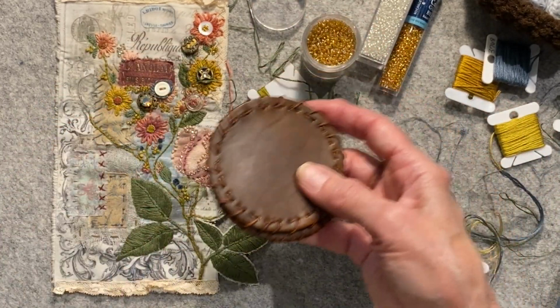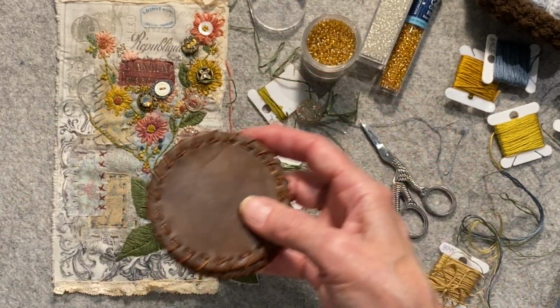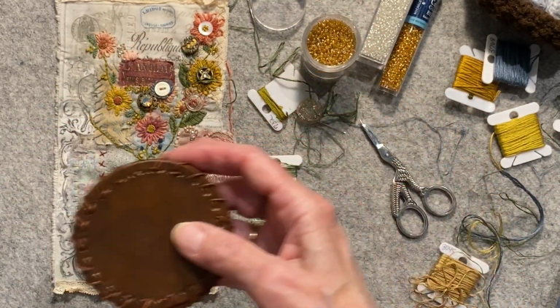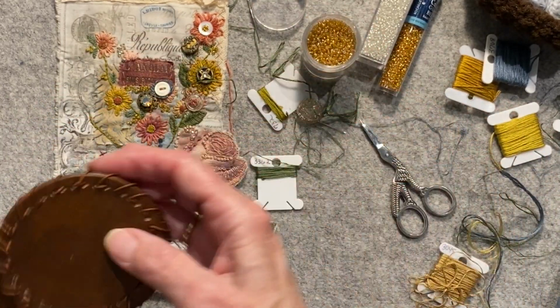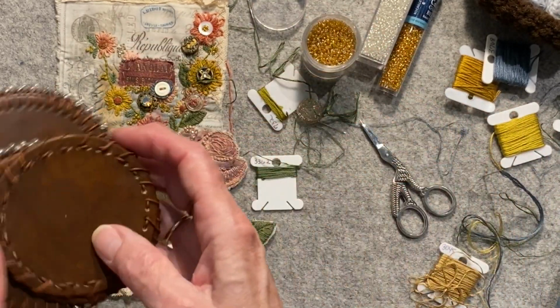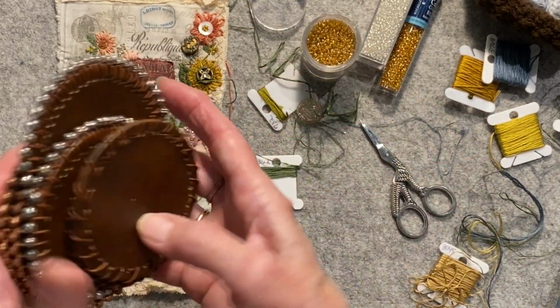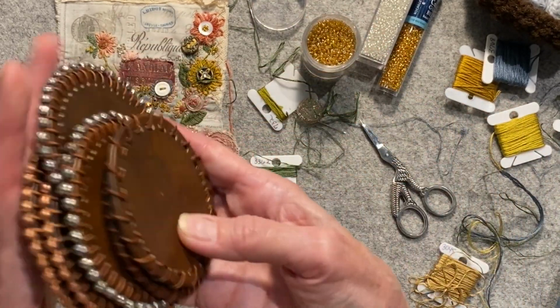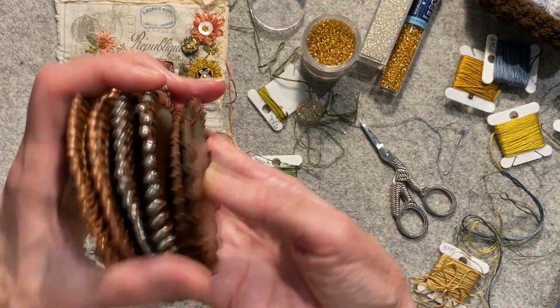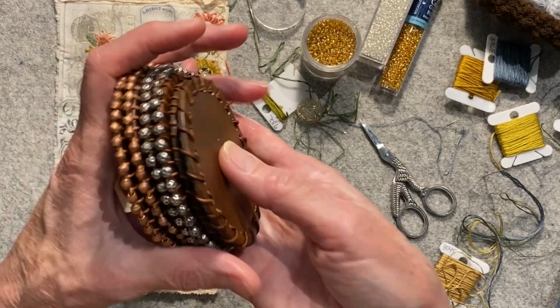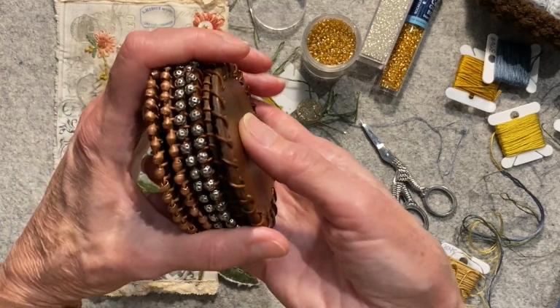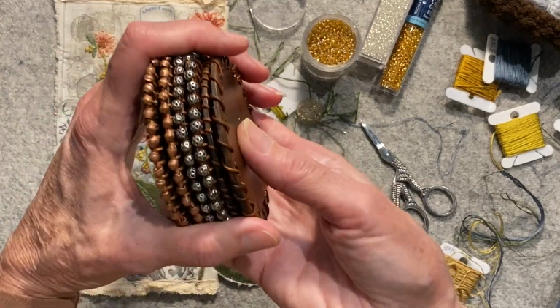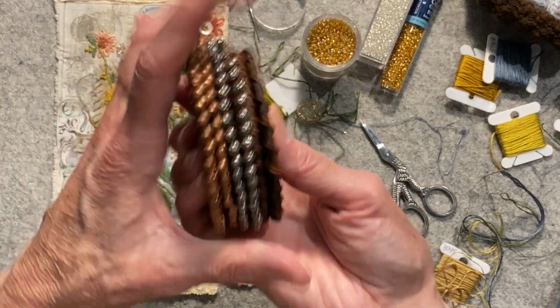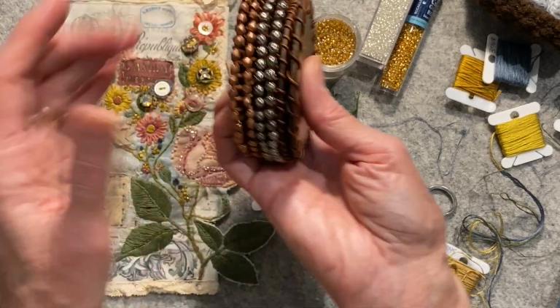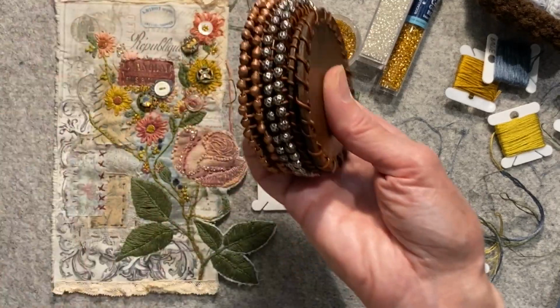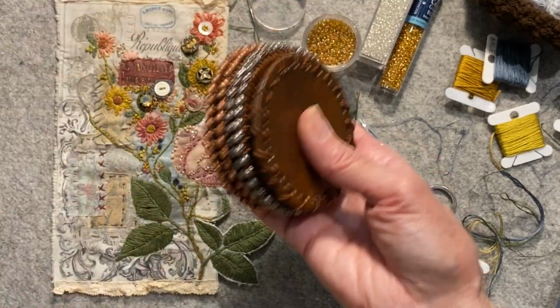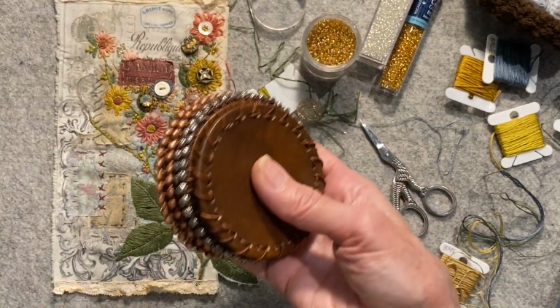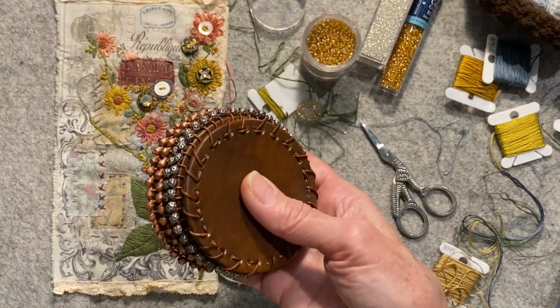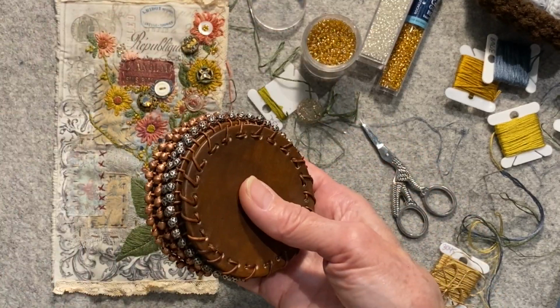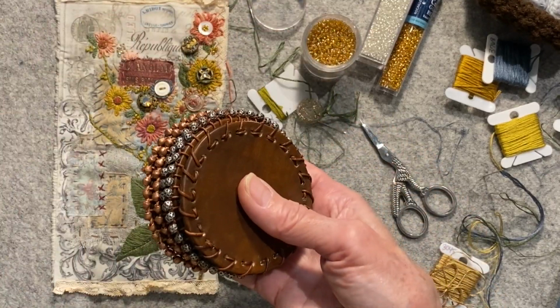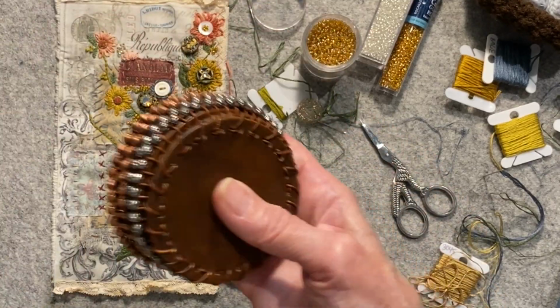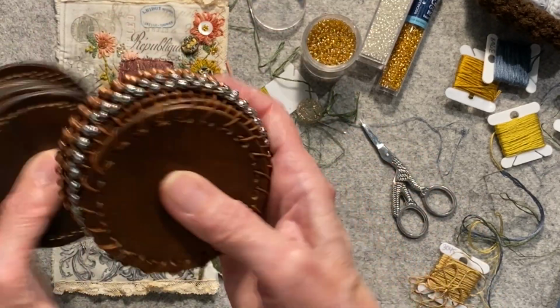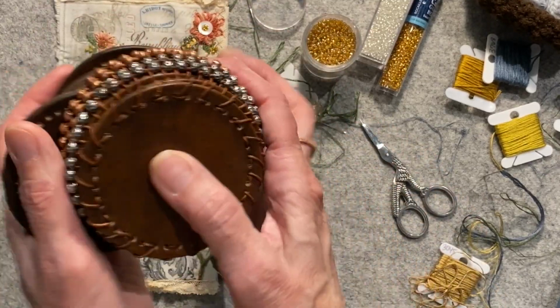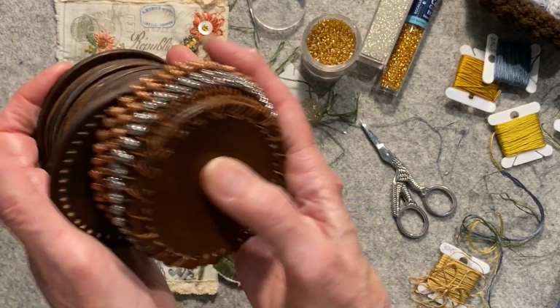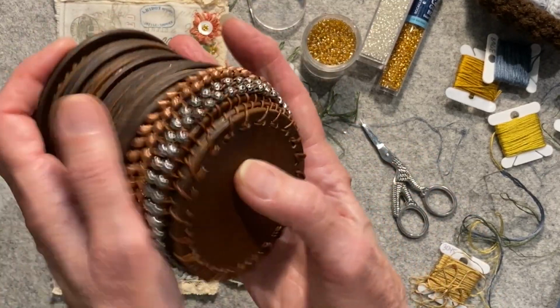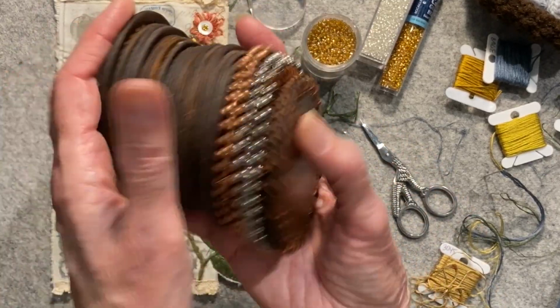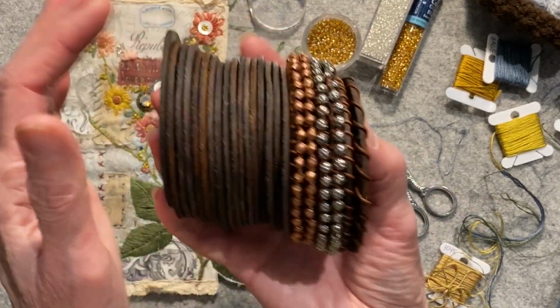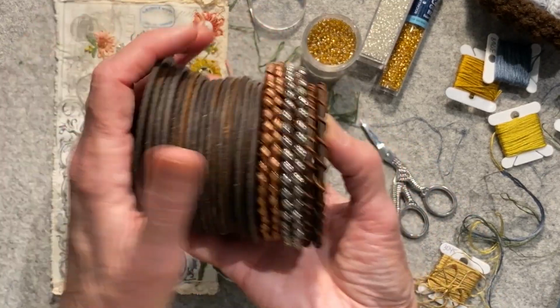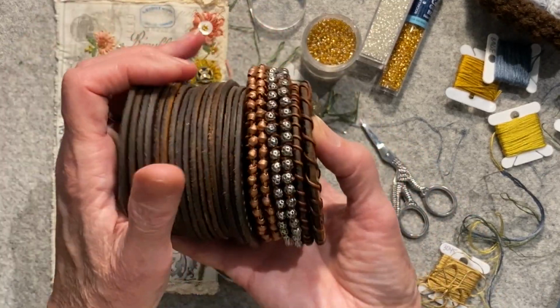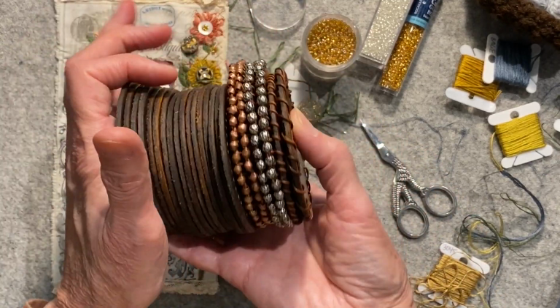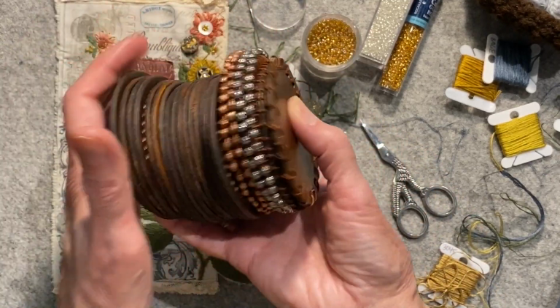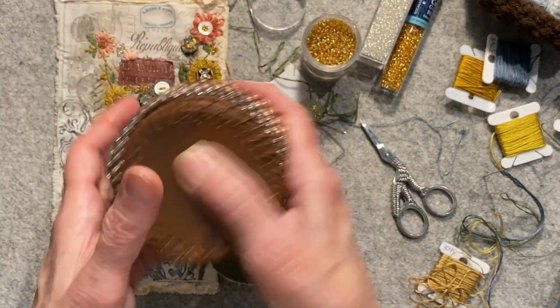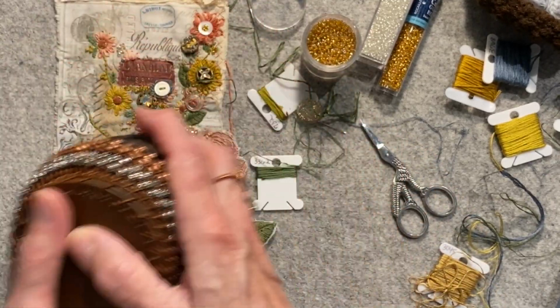So that was just a fun thing I've been working on — some coasters — that kind of got me sidetracked.